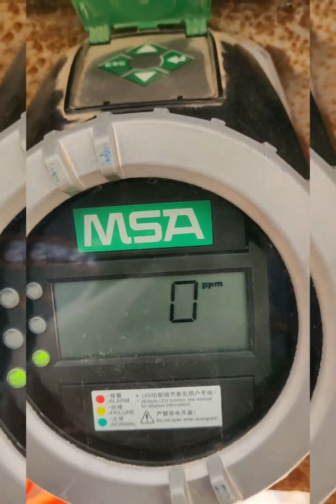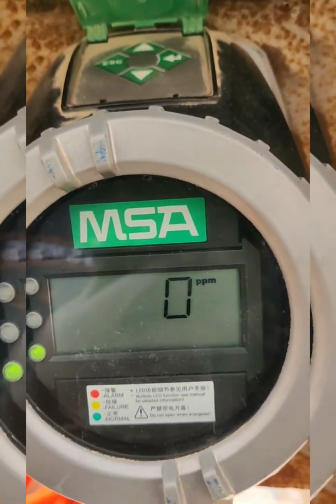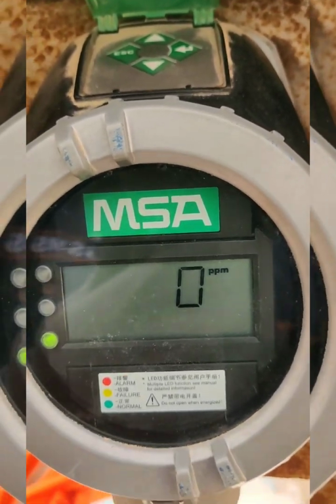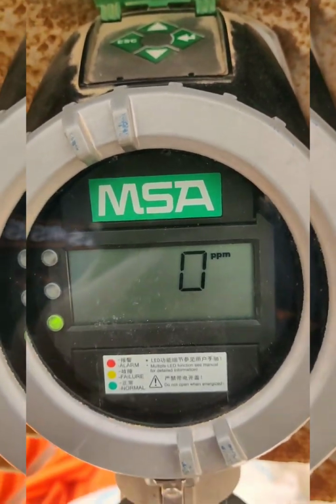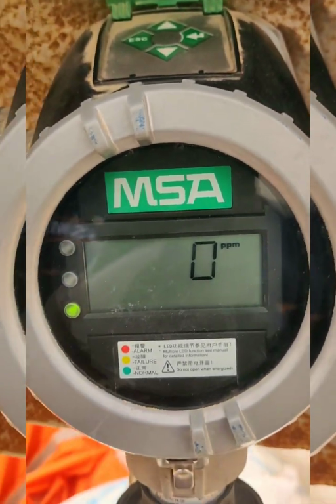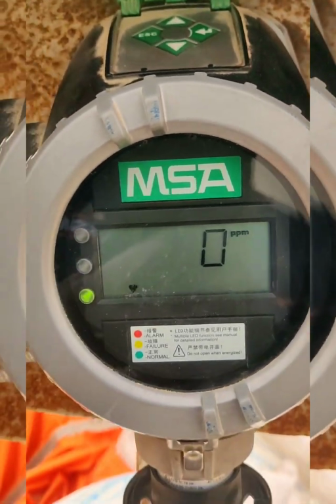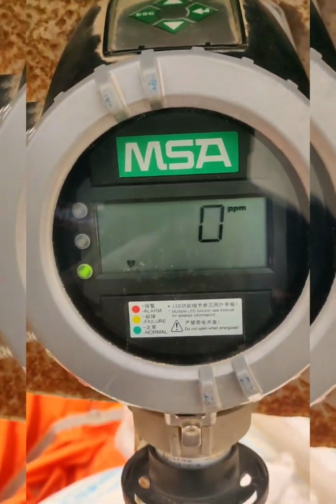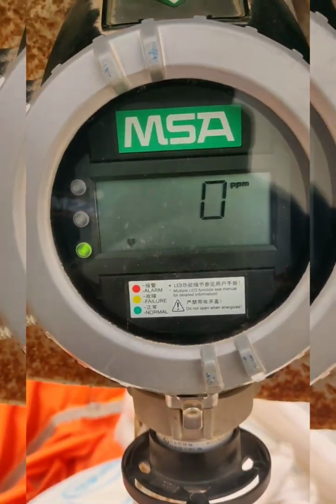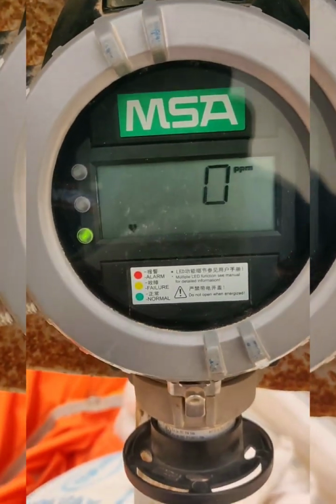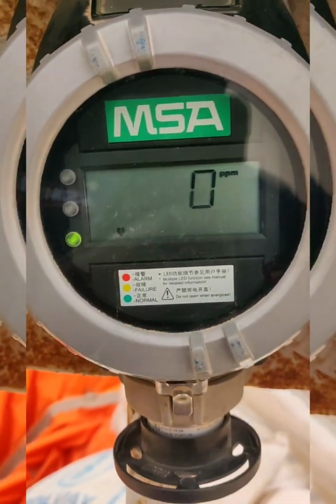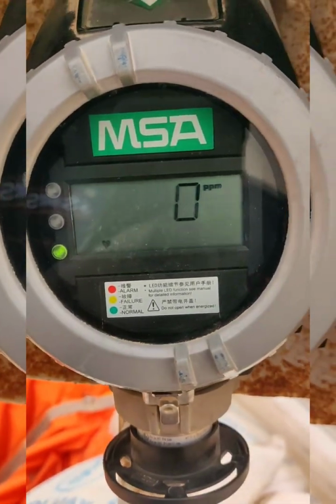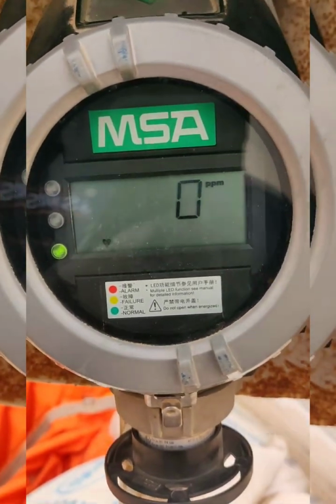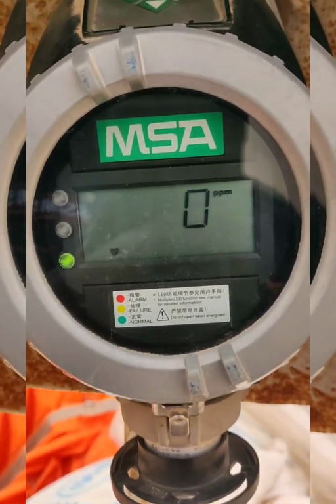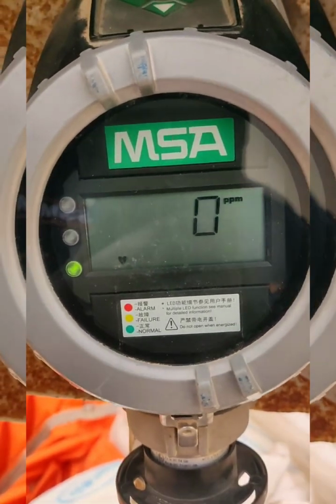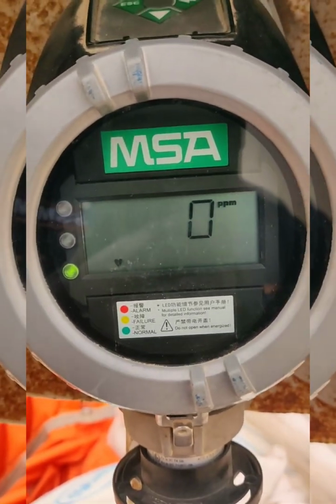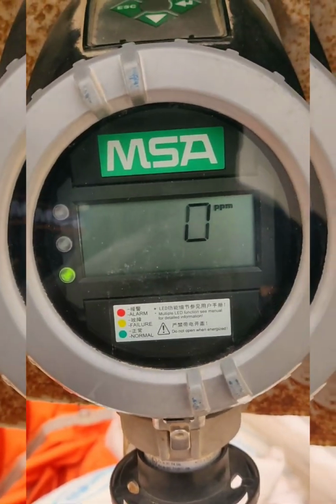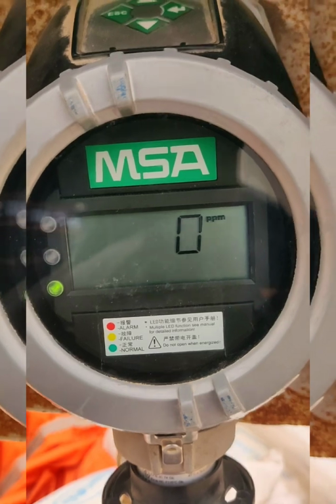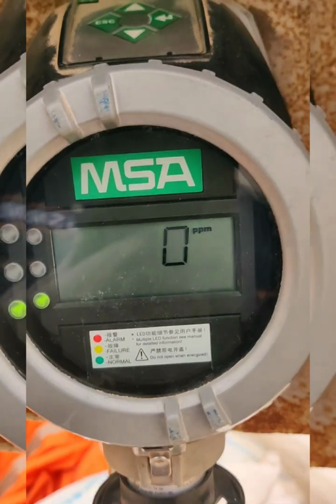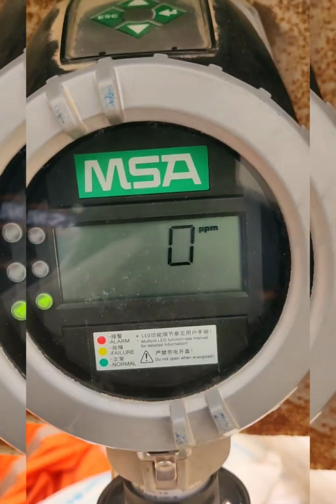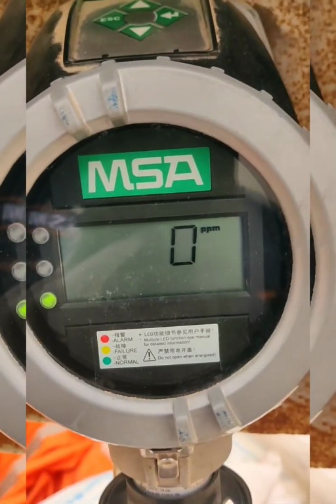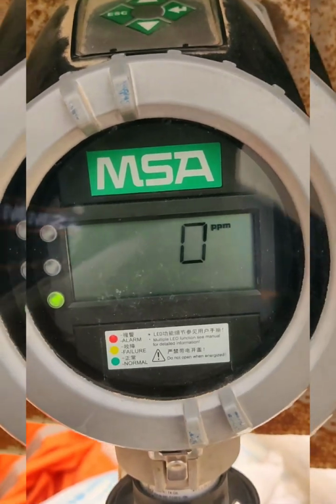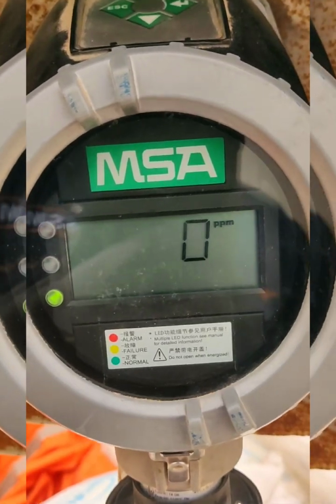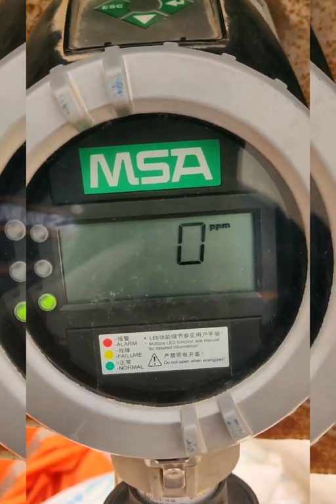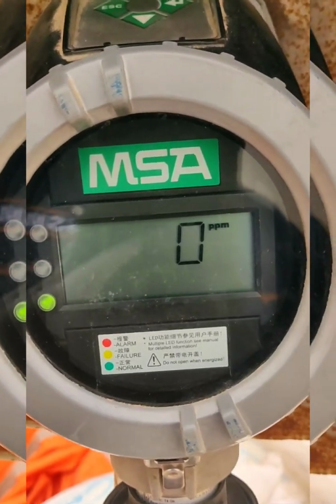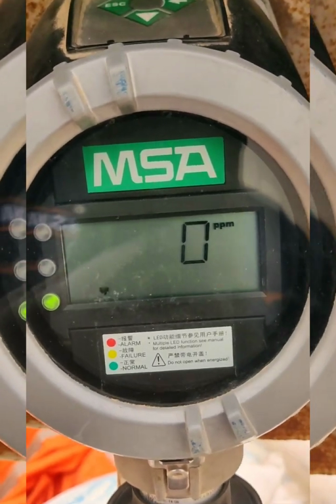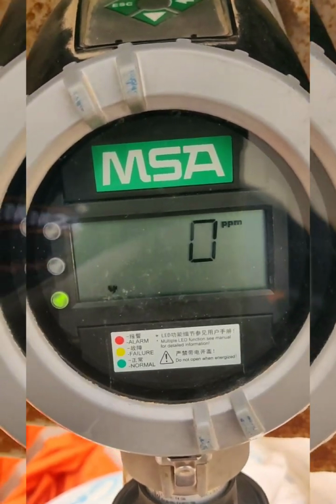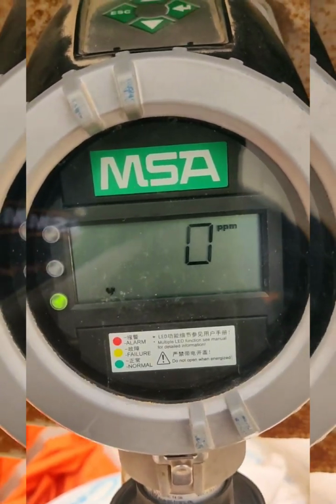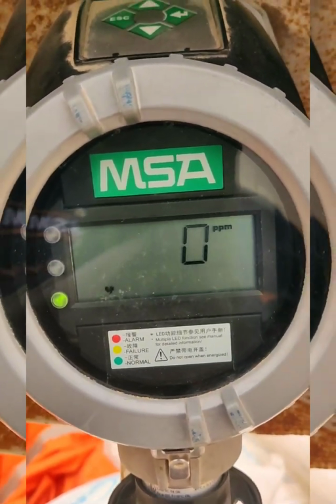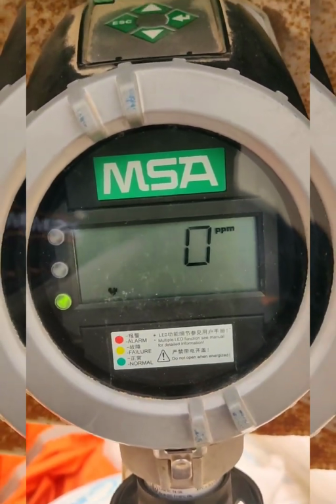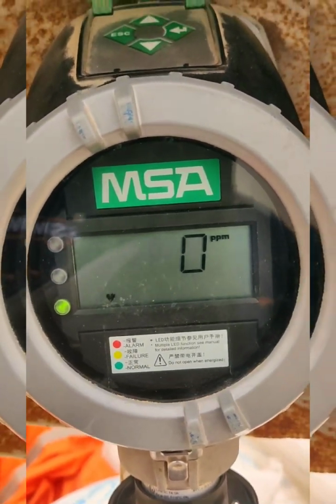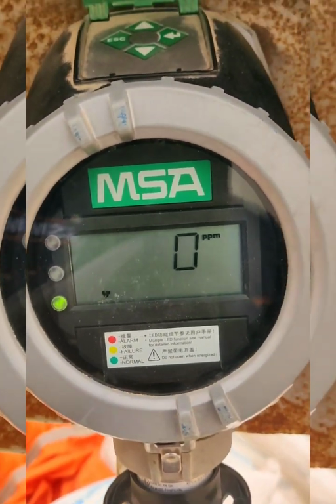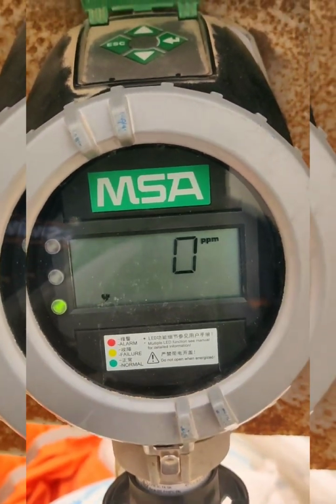It is back to normal mode and is now showing one green light on the side, indicating the unit is clear and ready.